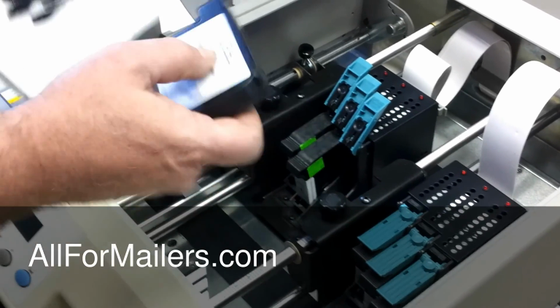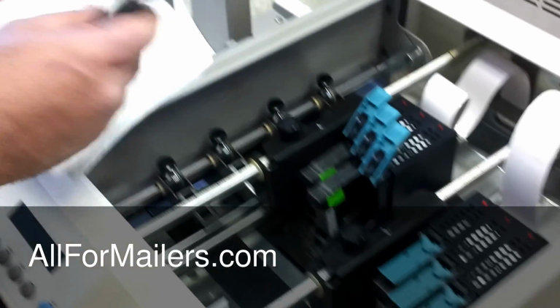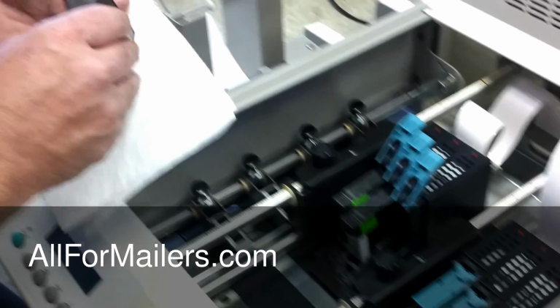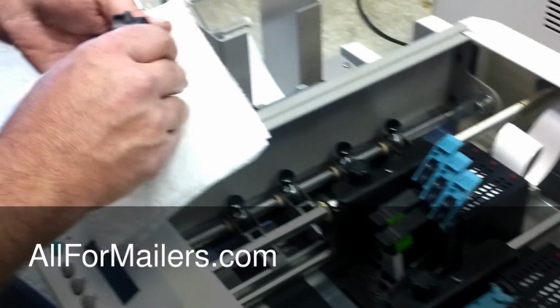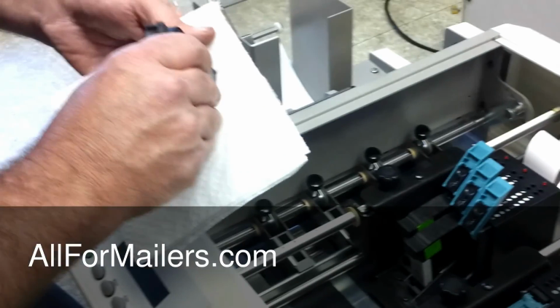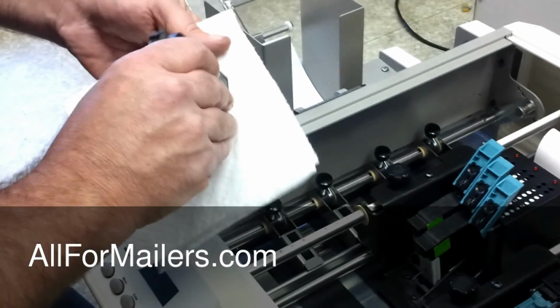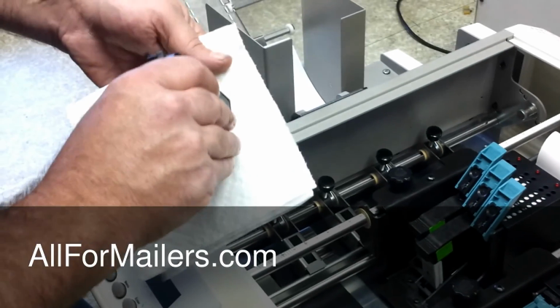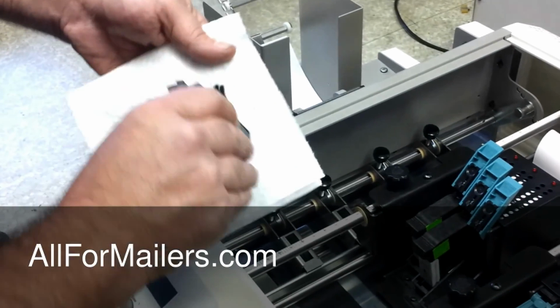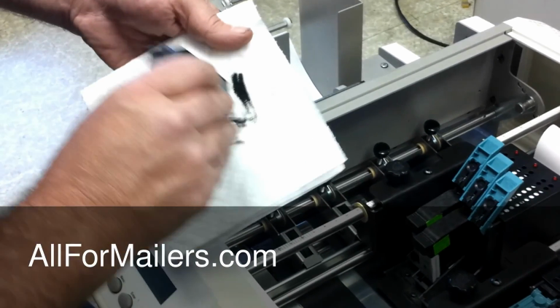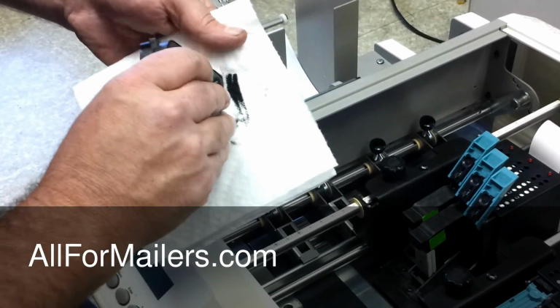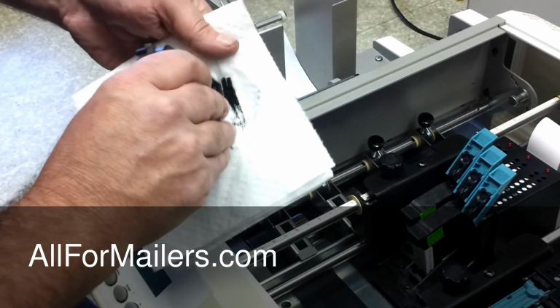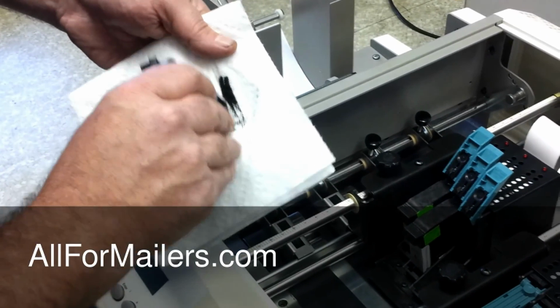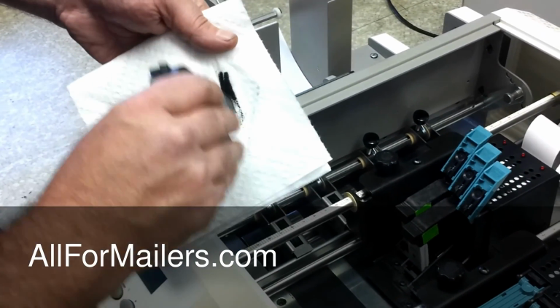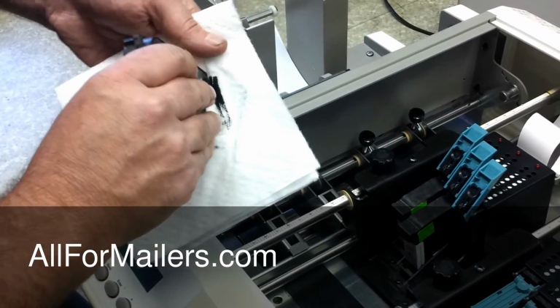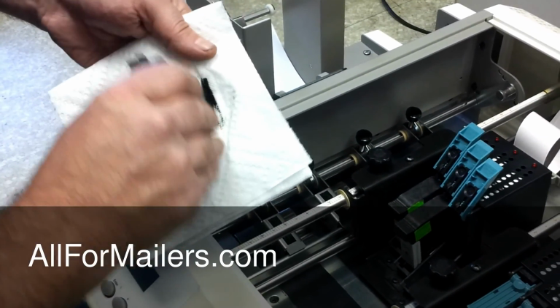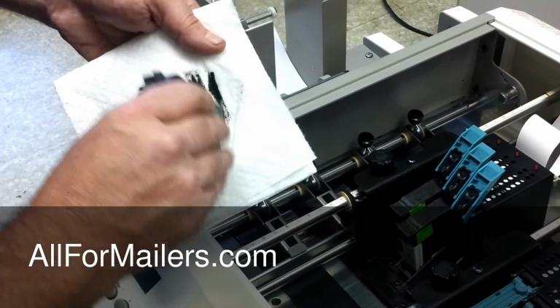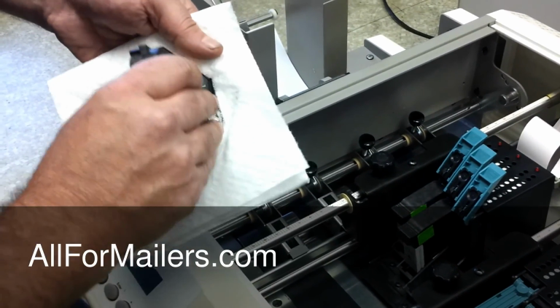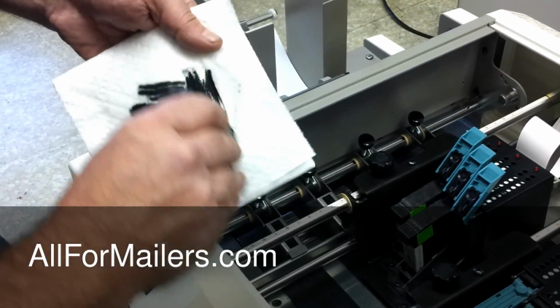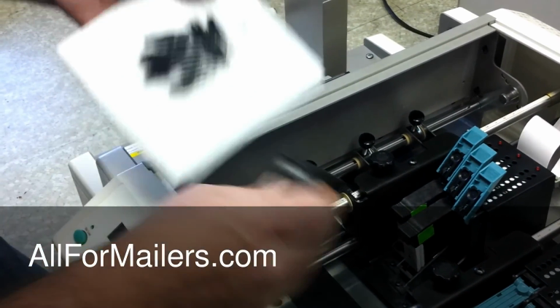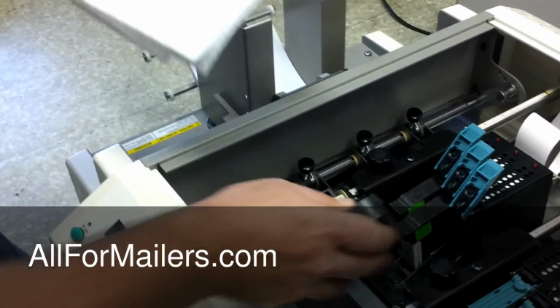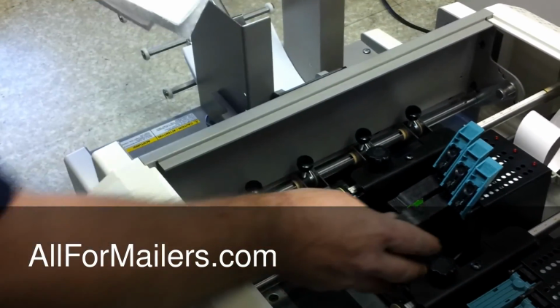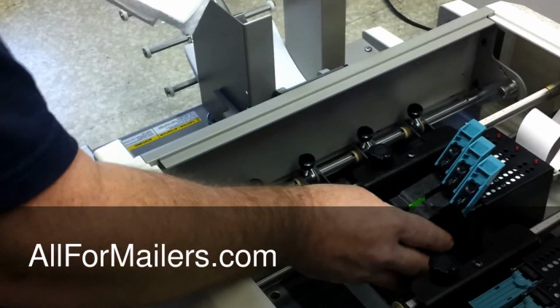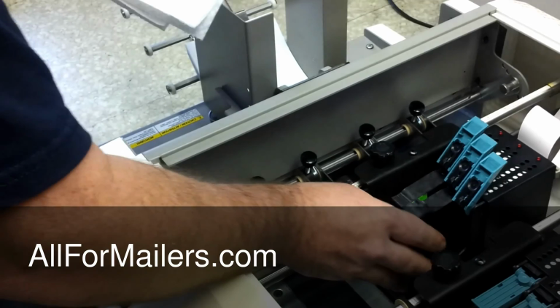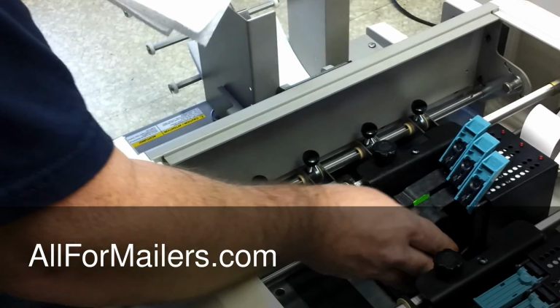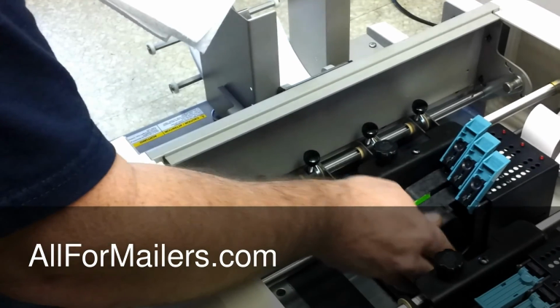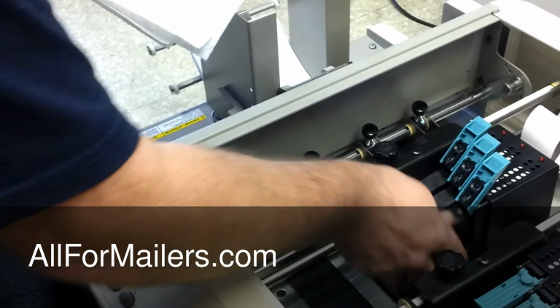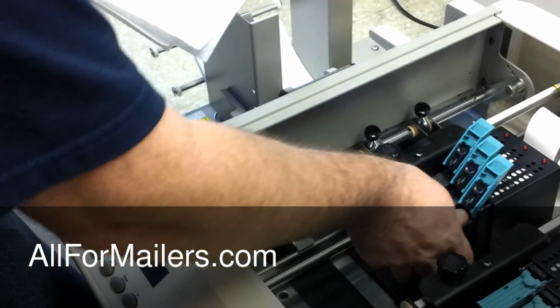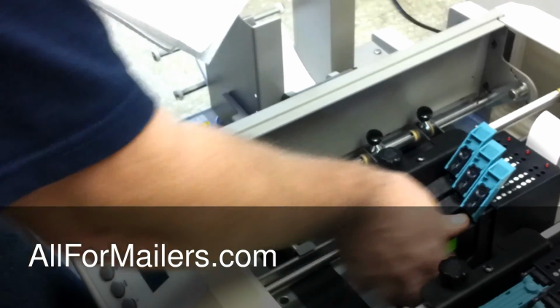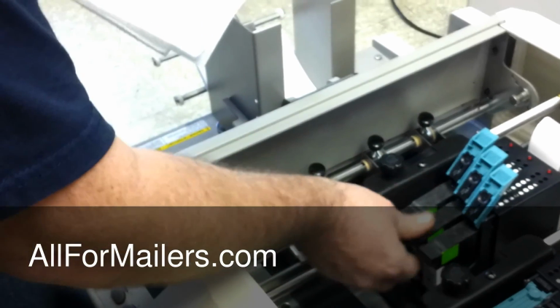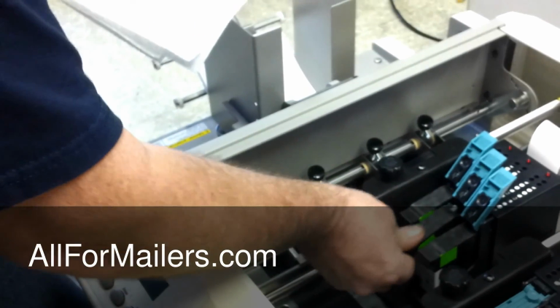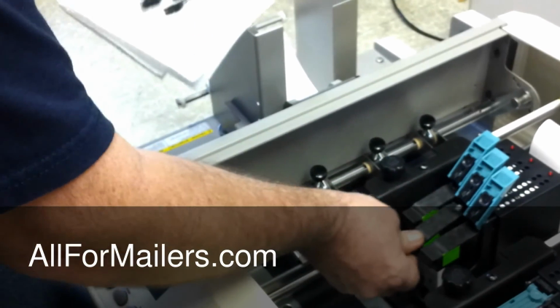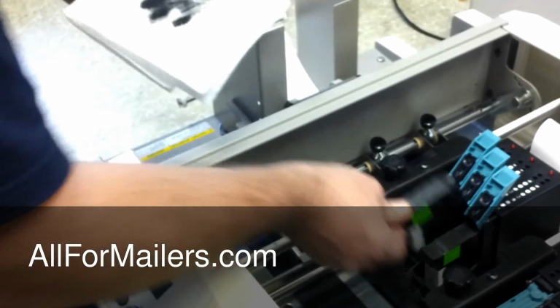You just want to wipe them a couple of times to keep that ink flowing.